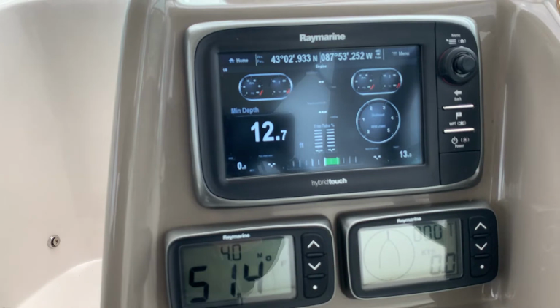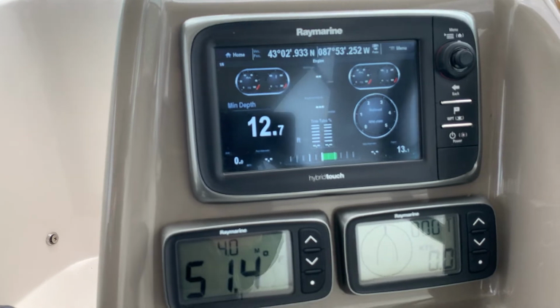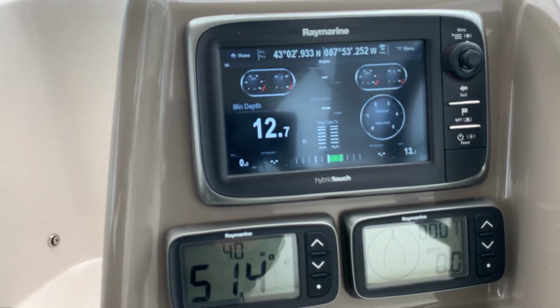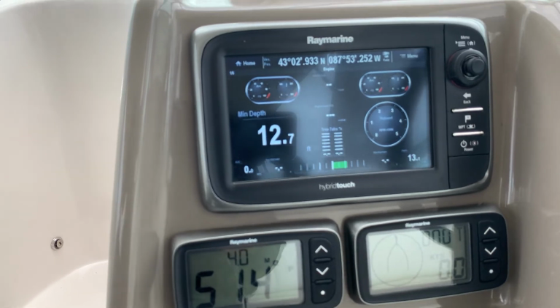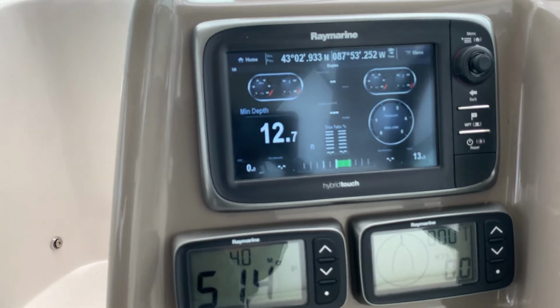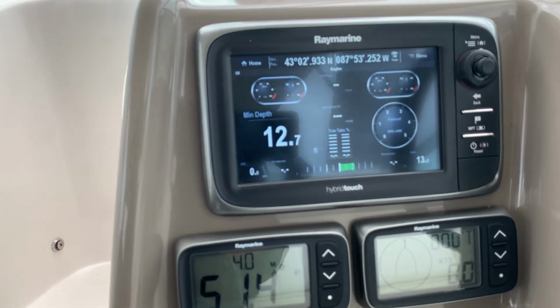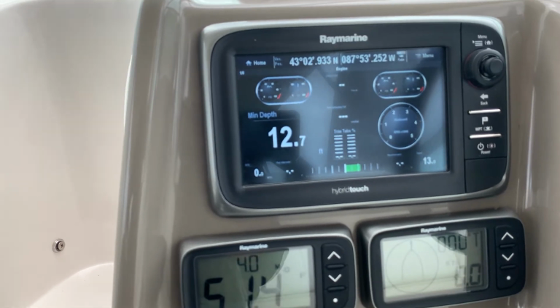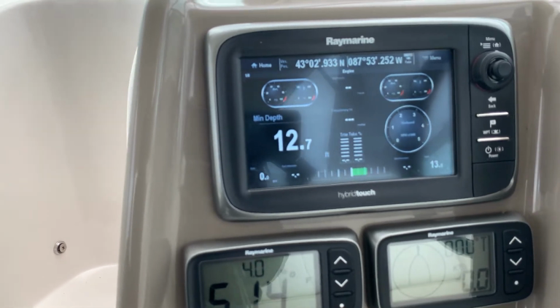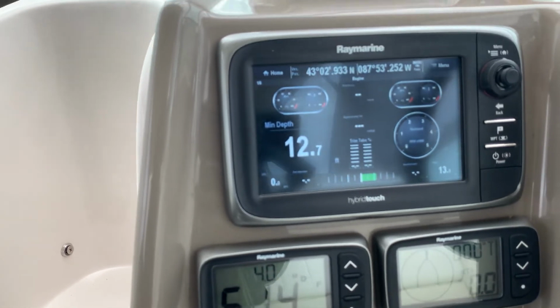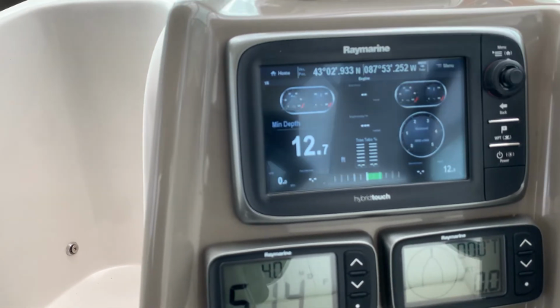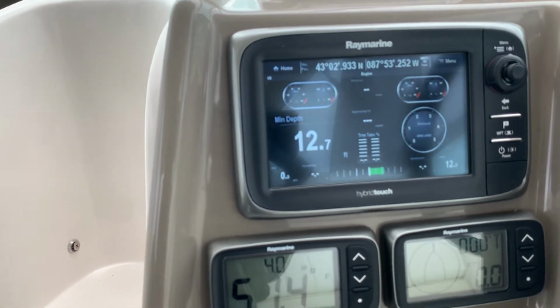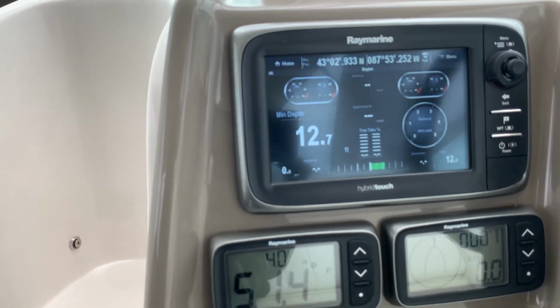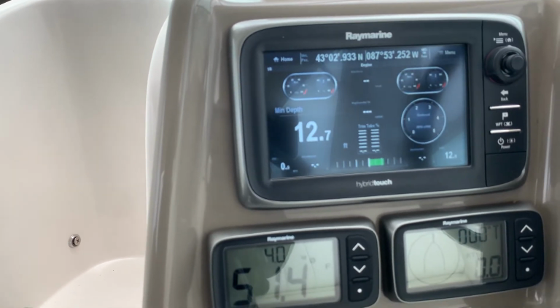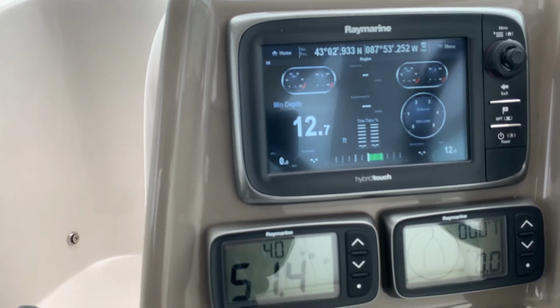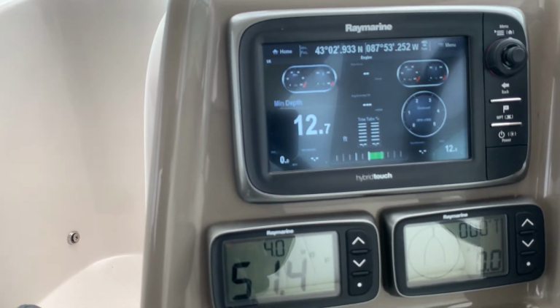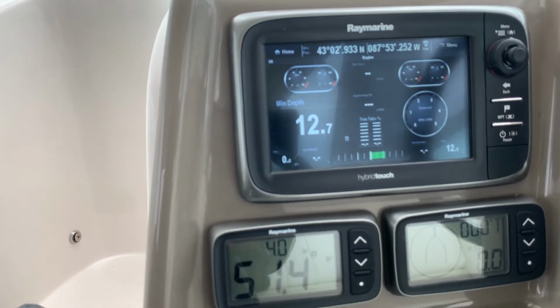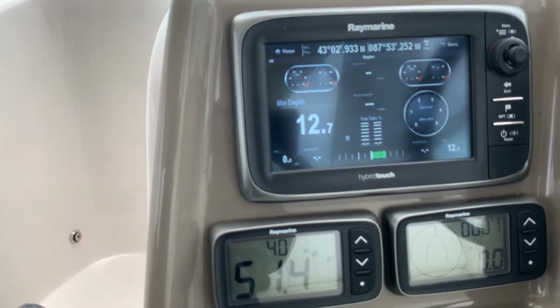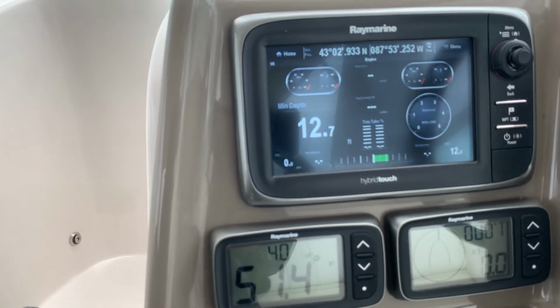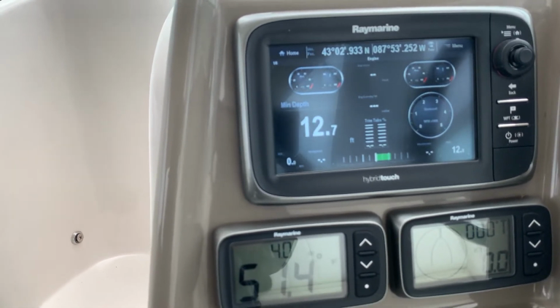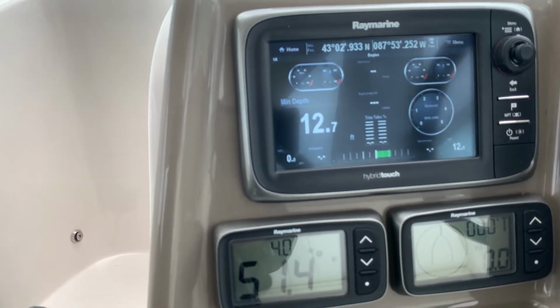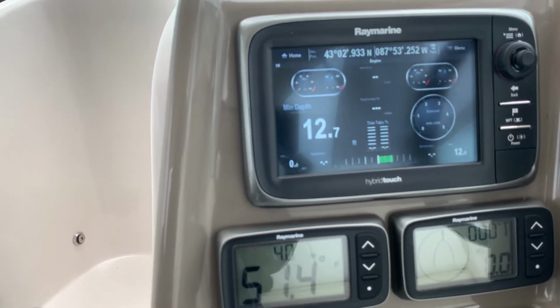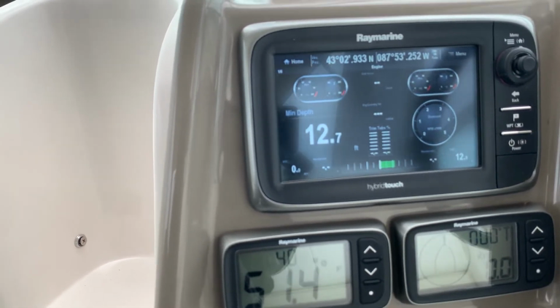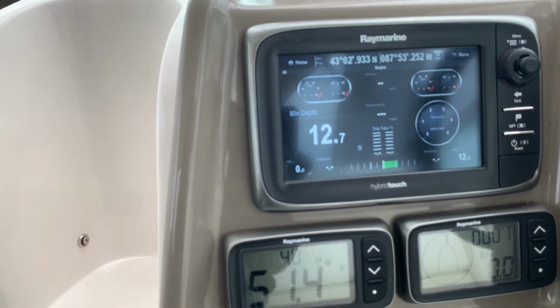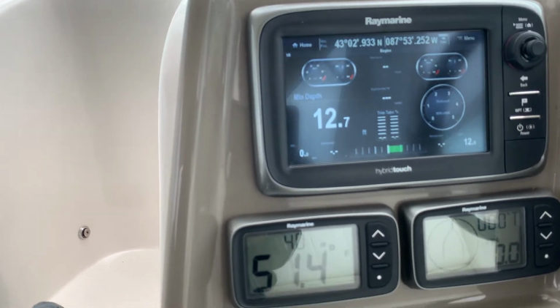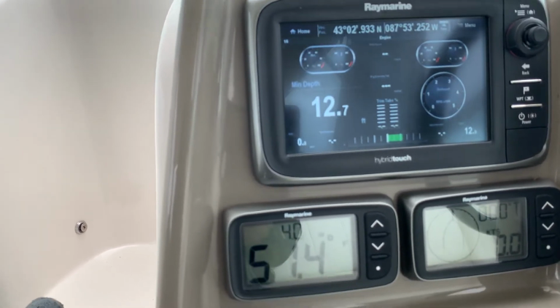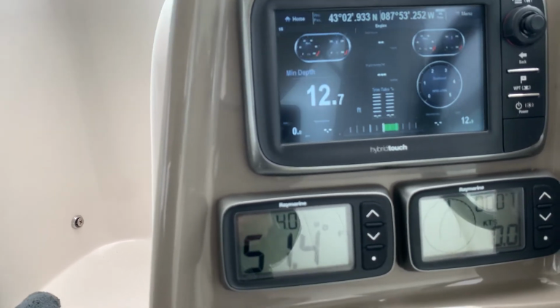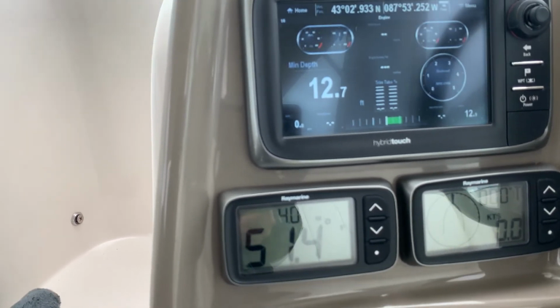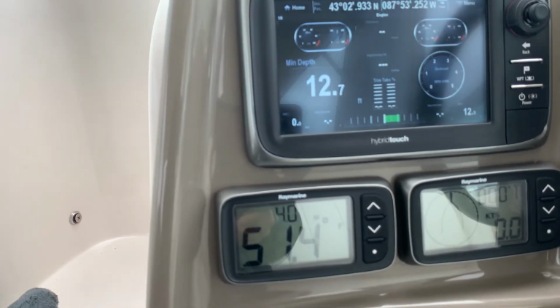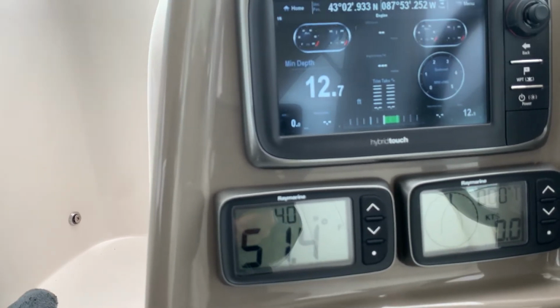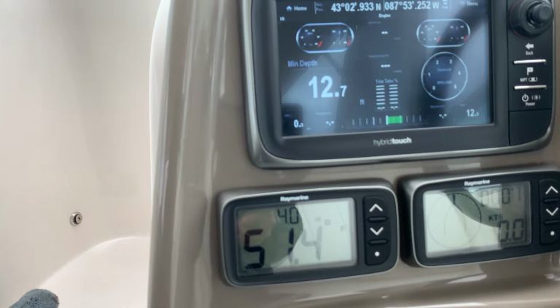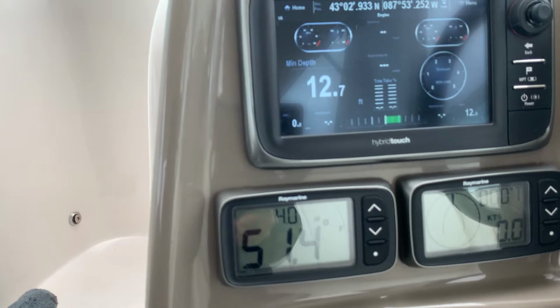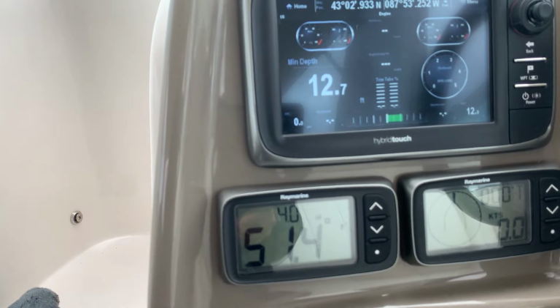I fired up the engines and the tach and gauges all work on here, as well as getting the engine hours off of there.